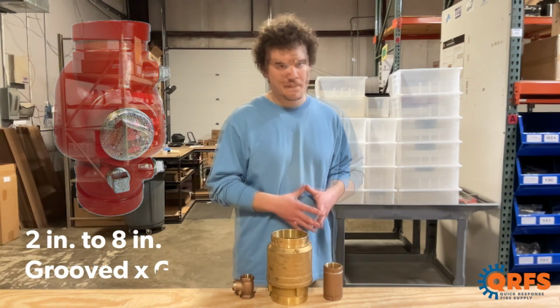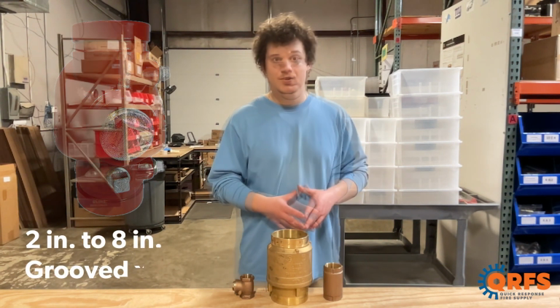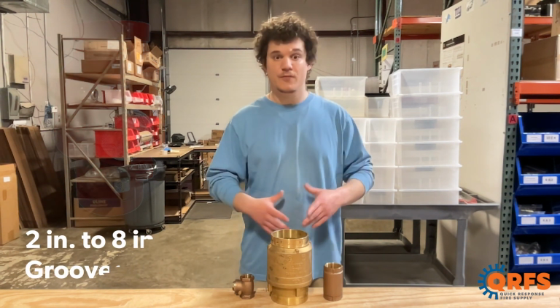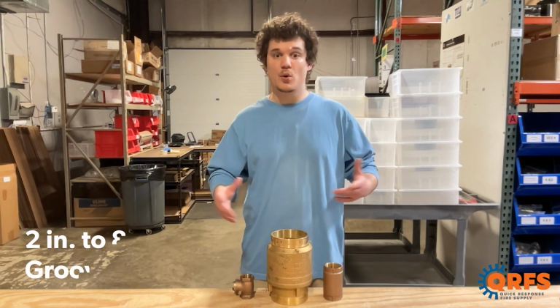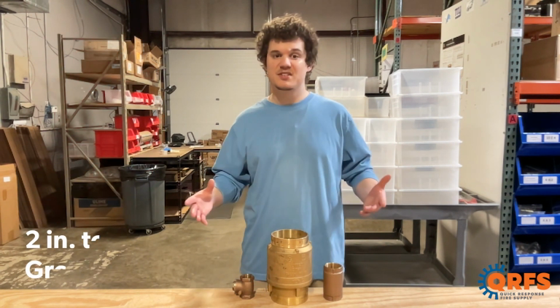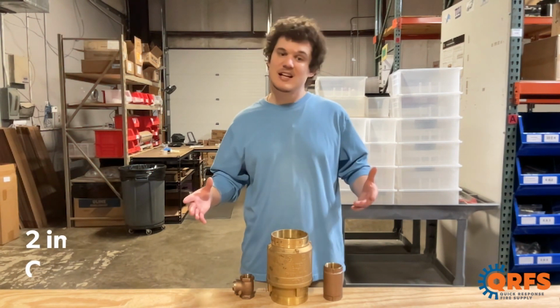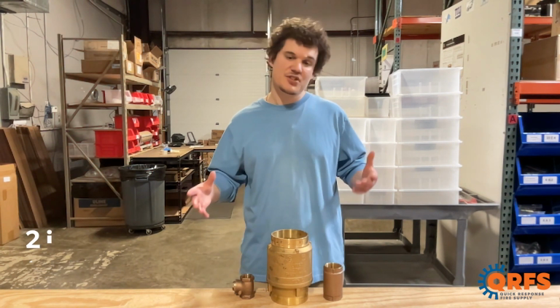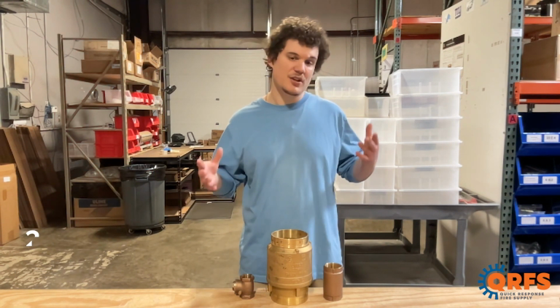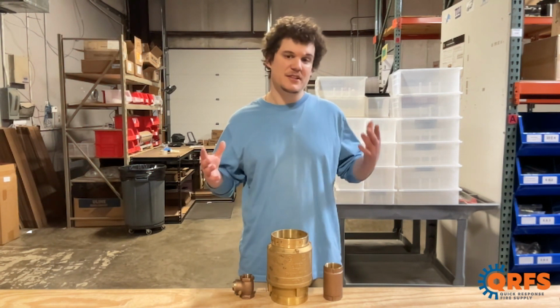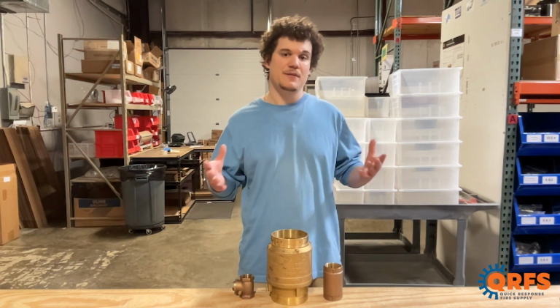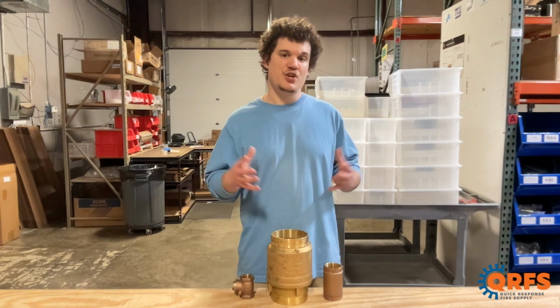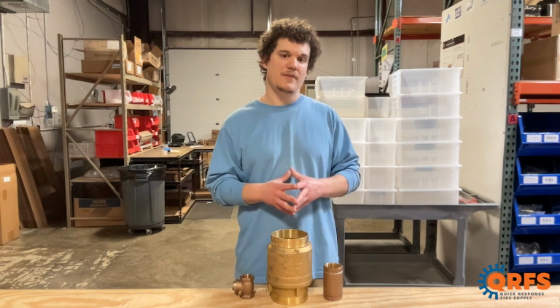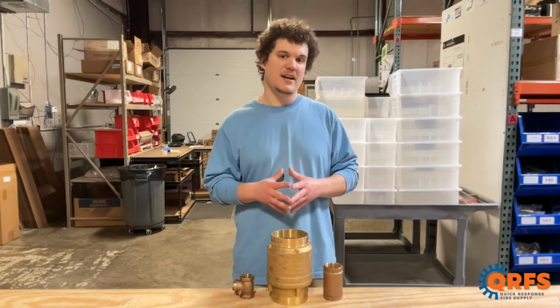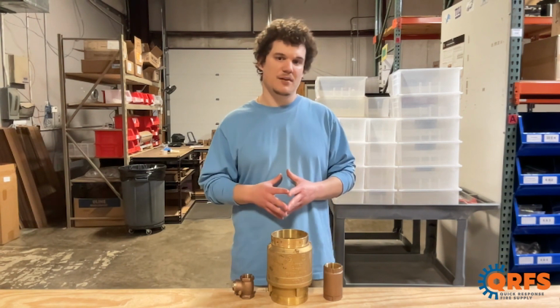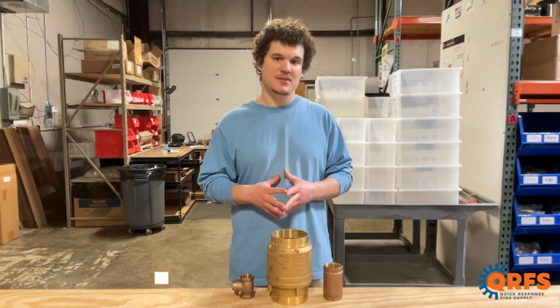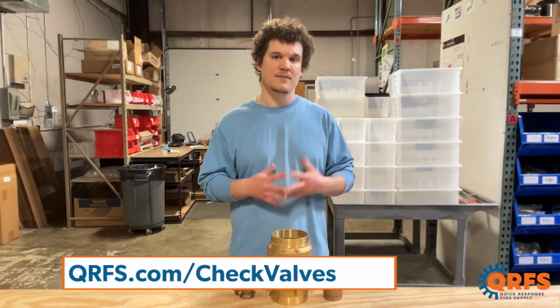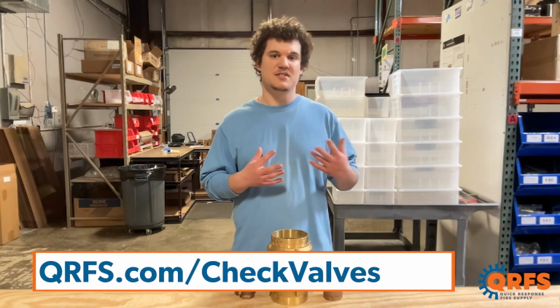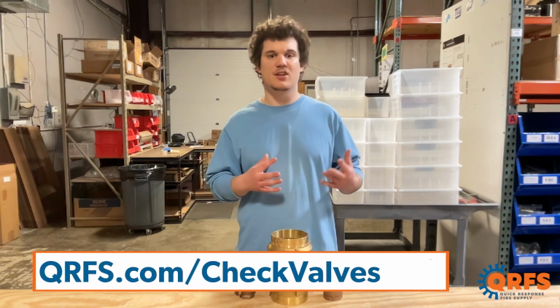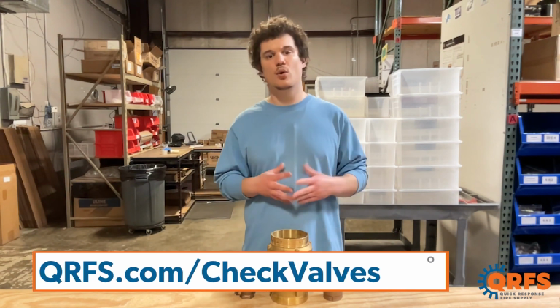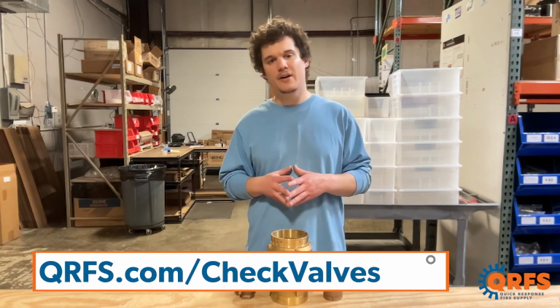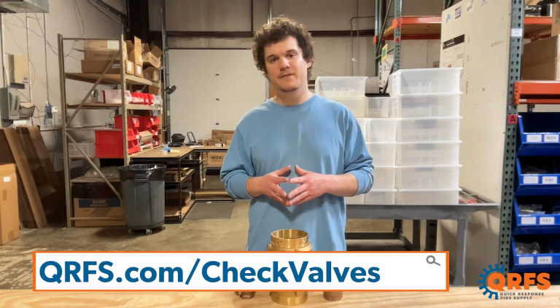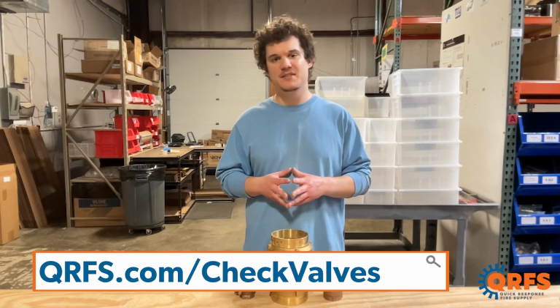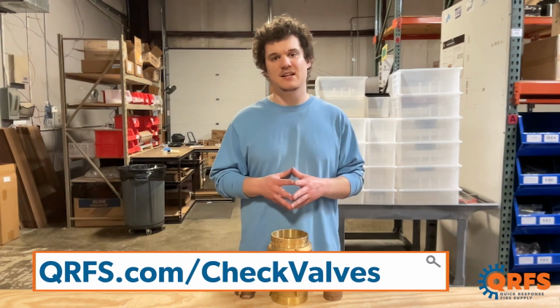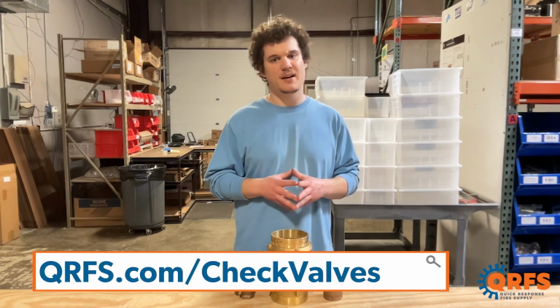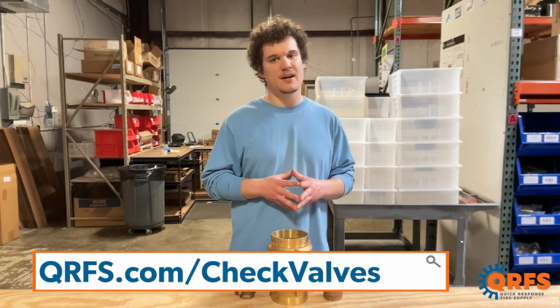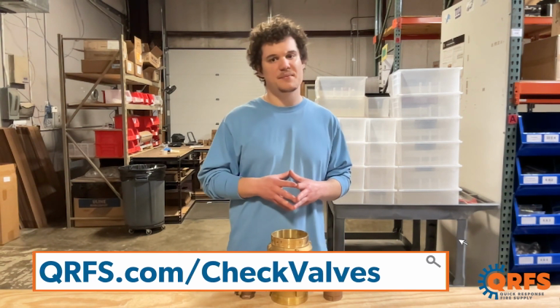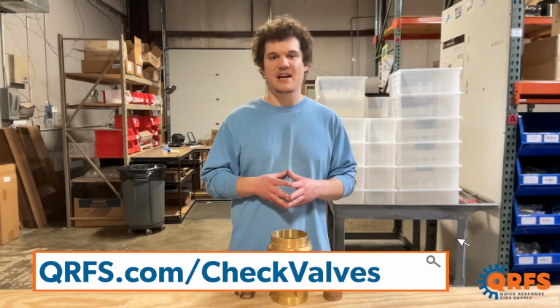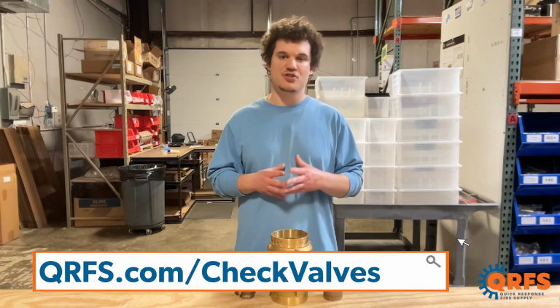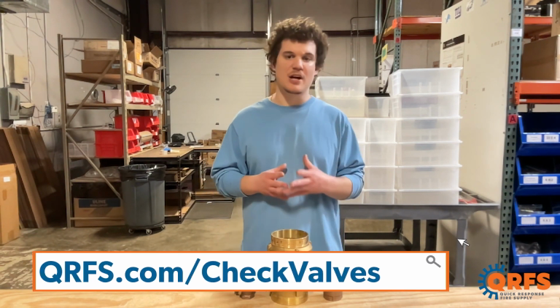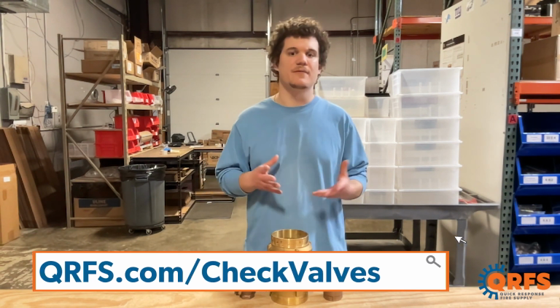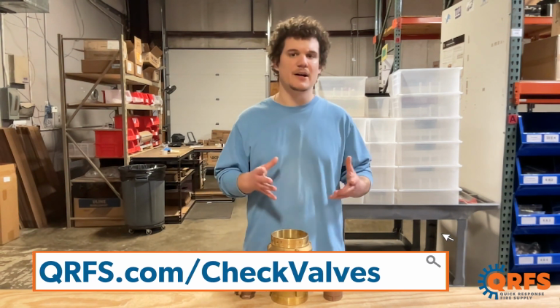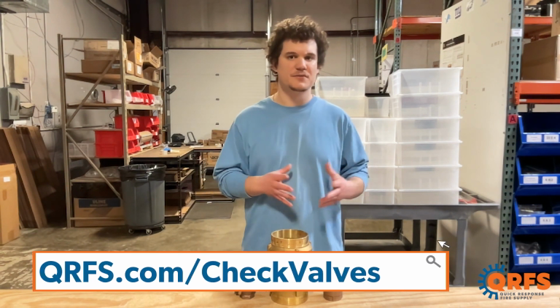To view our selection of different check valves, visit qrfs.com/check-valves.